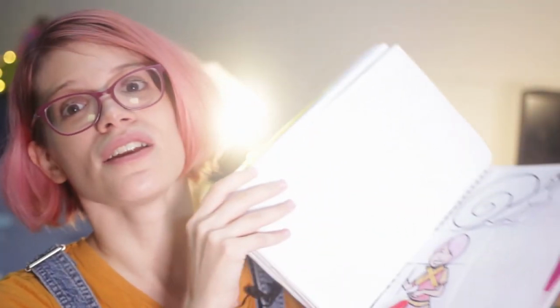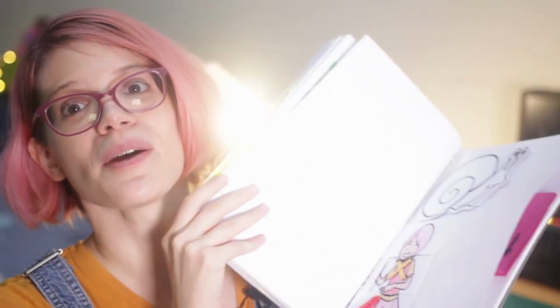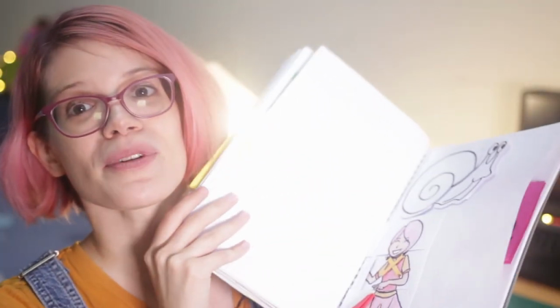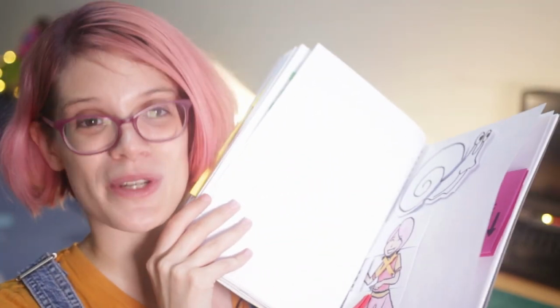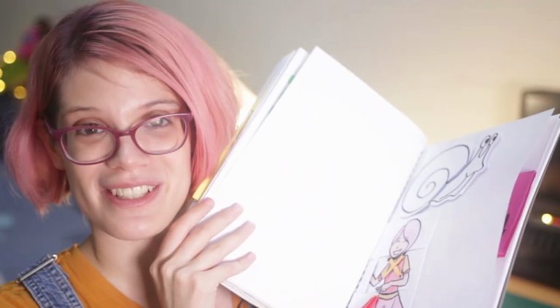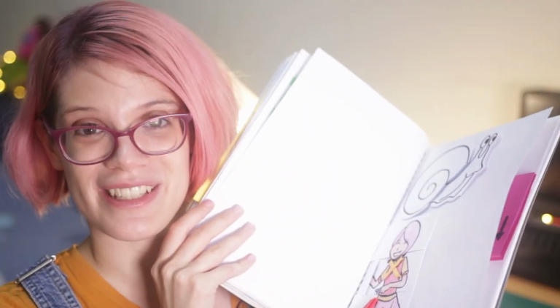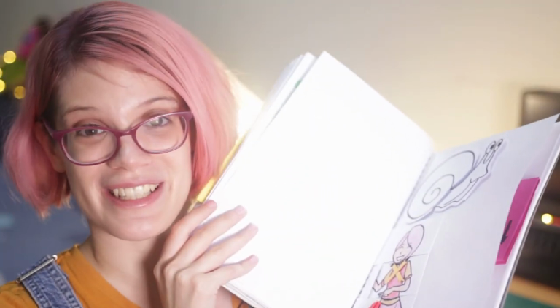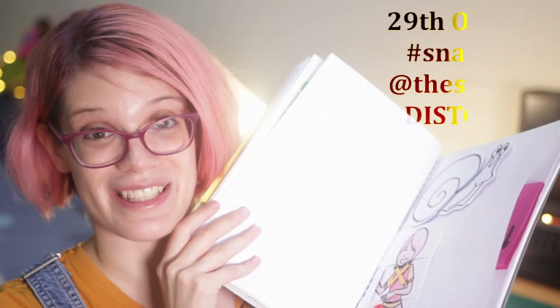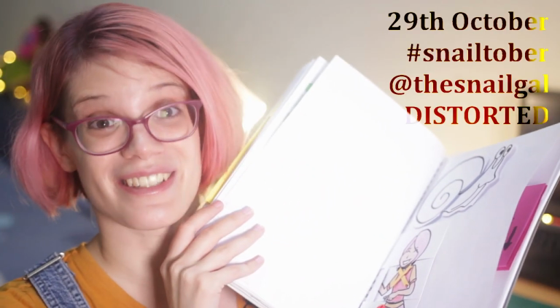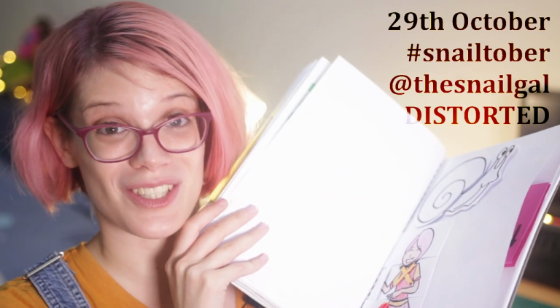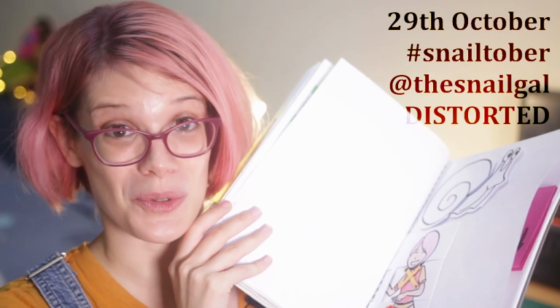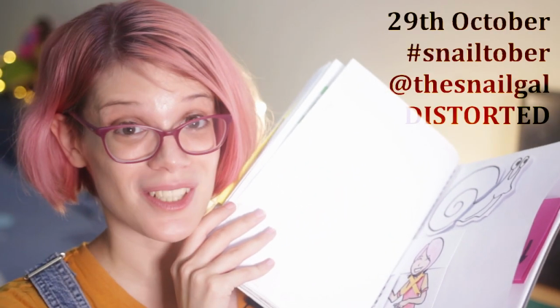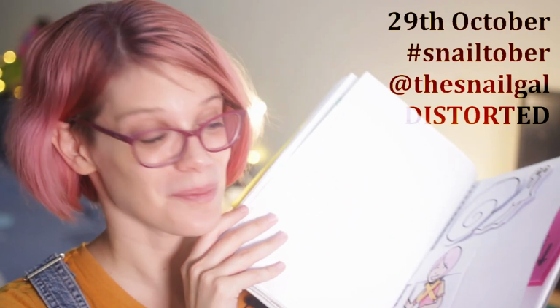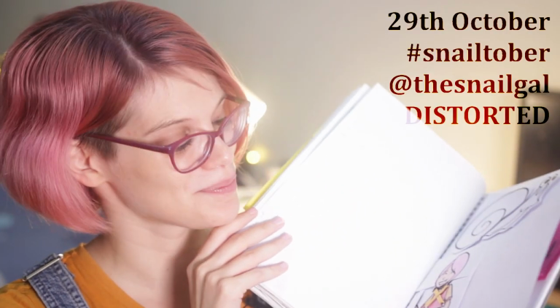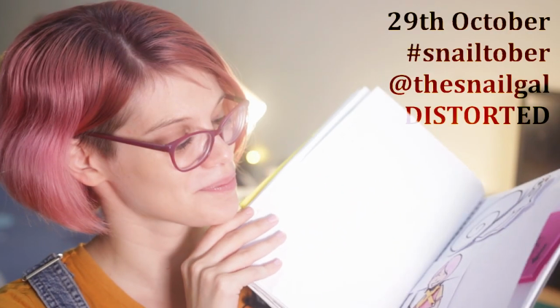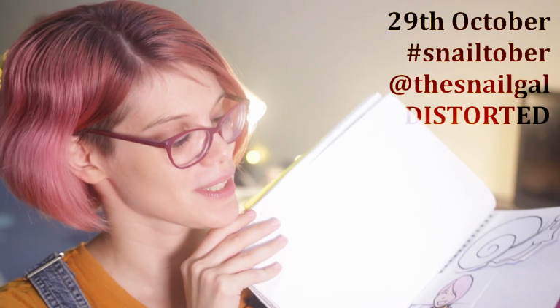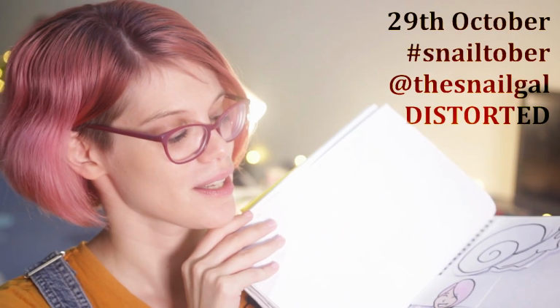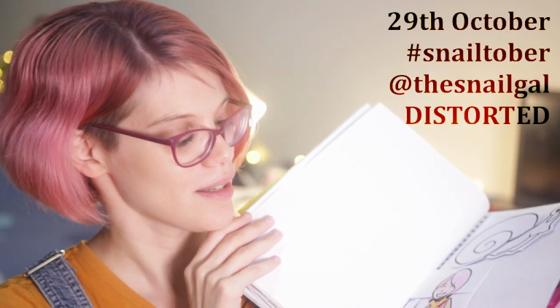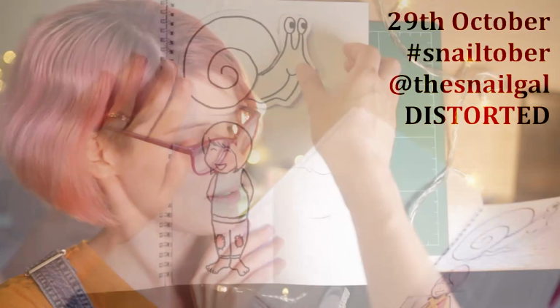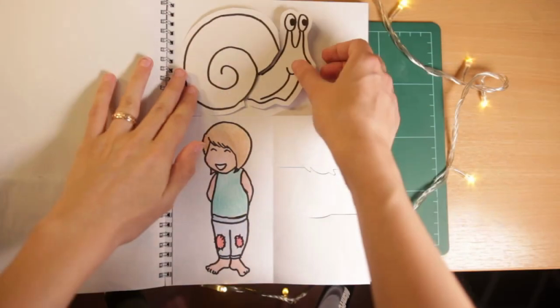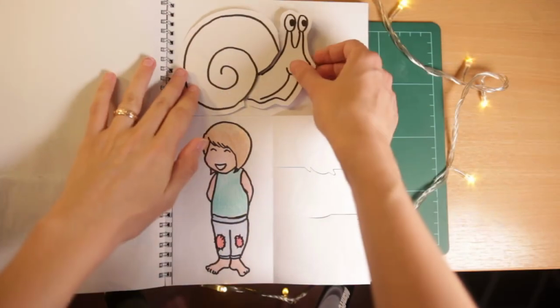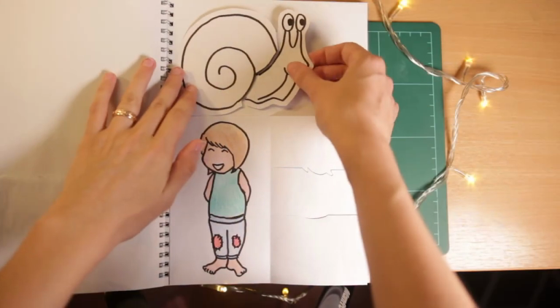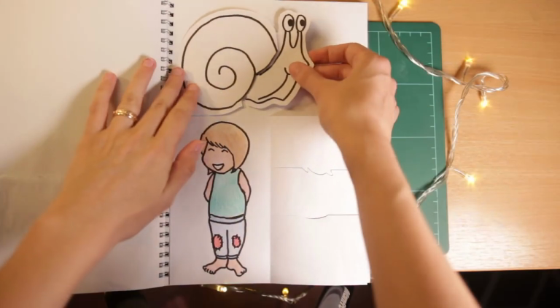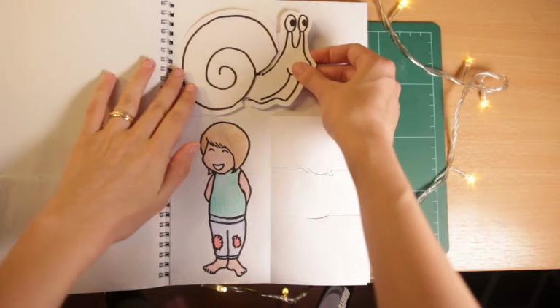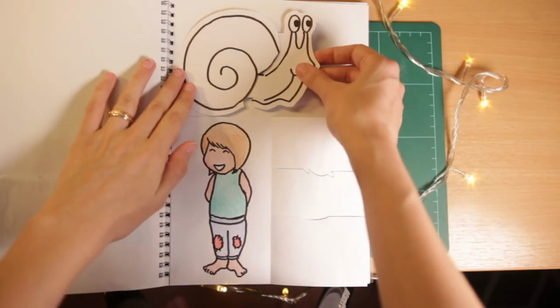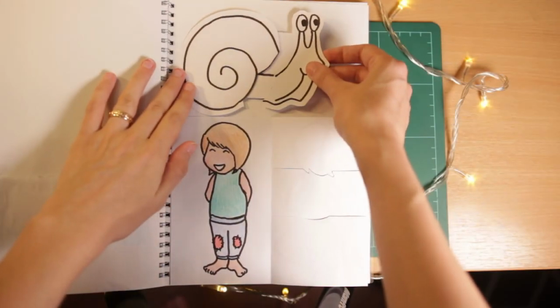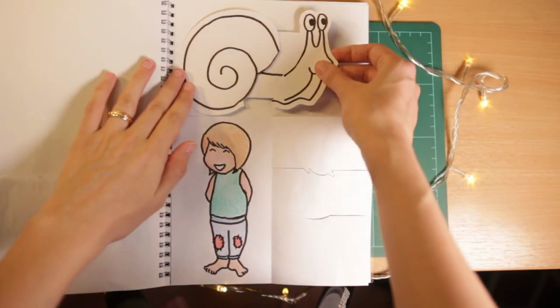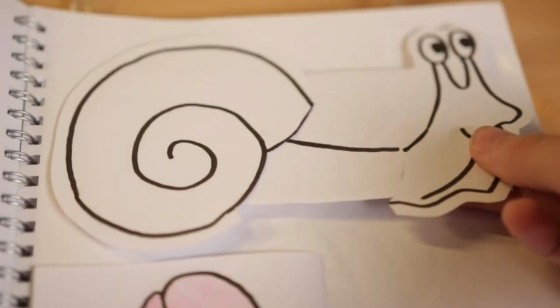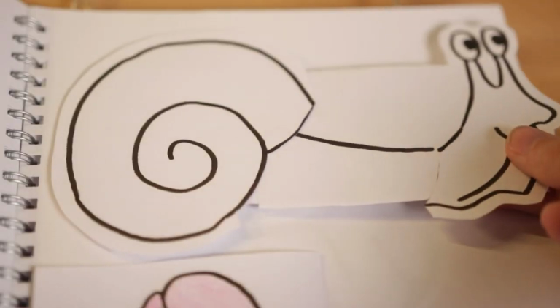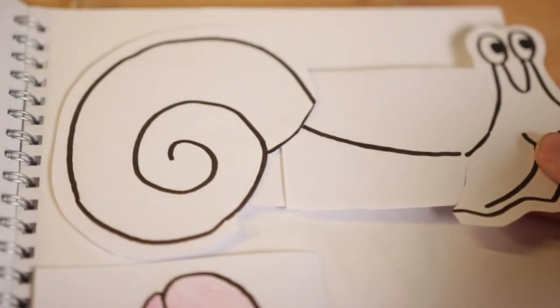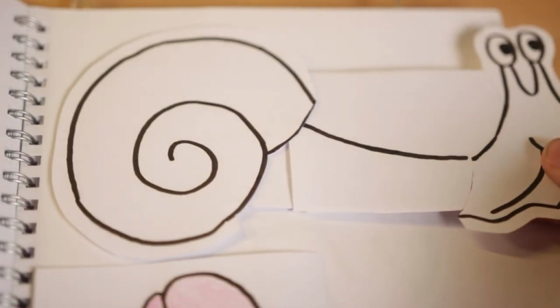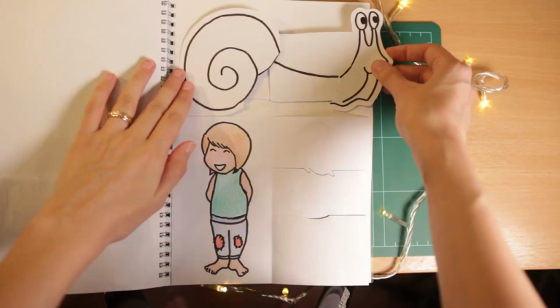Number 29 is Distorted. So here is a long, long snail!